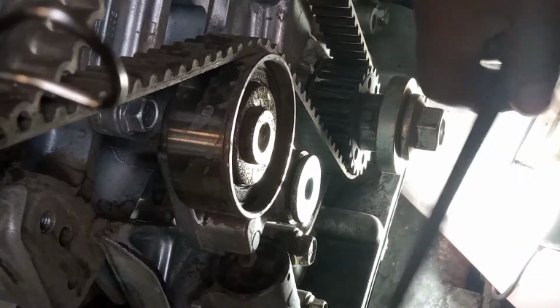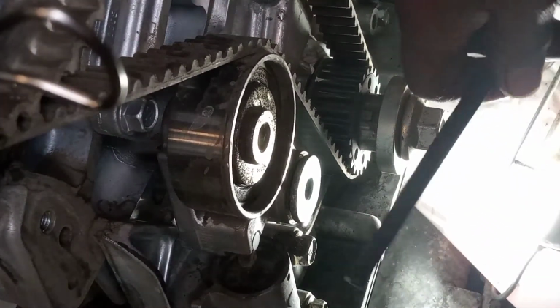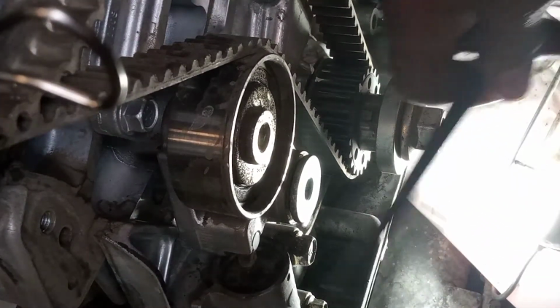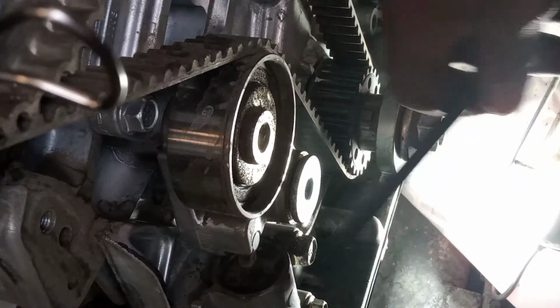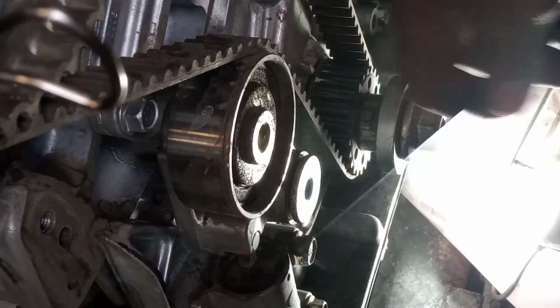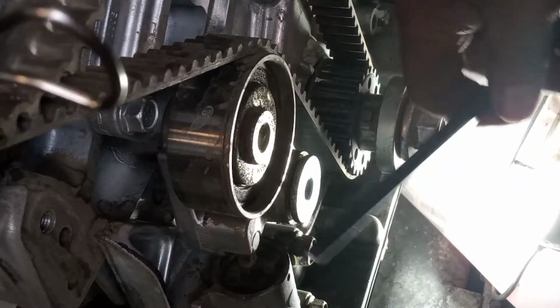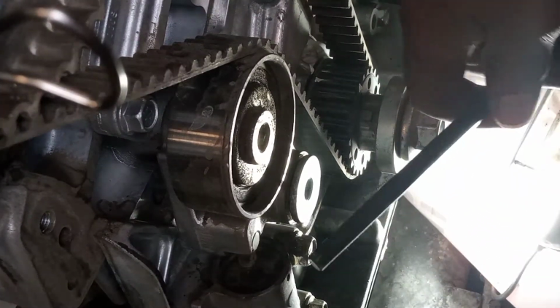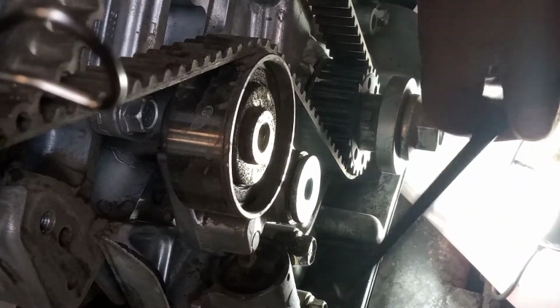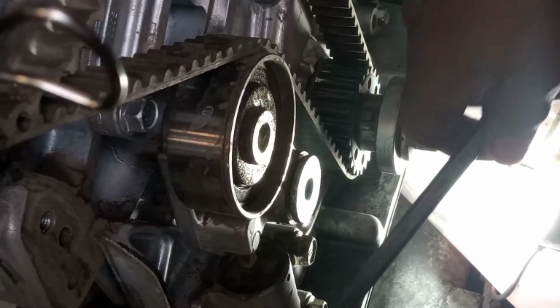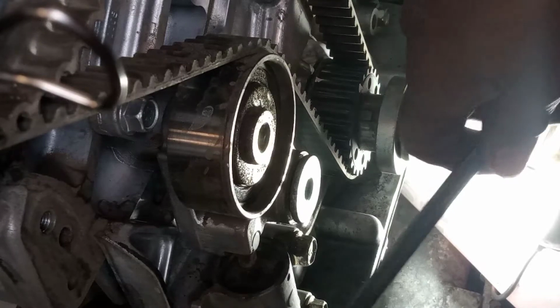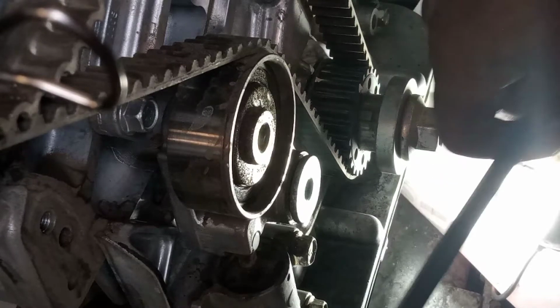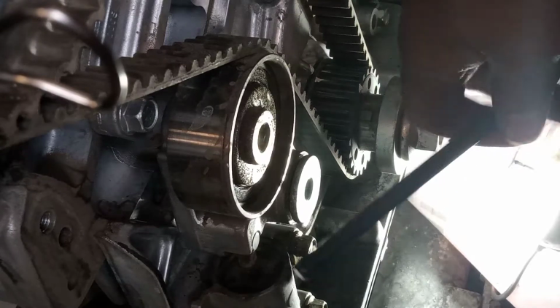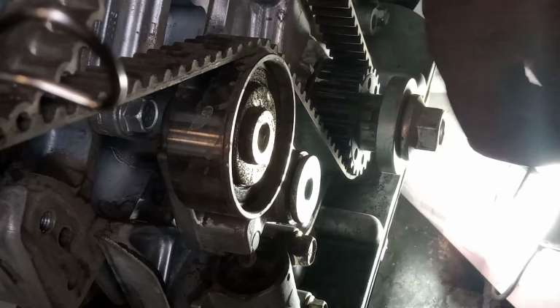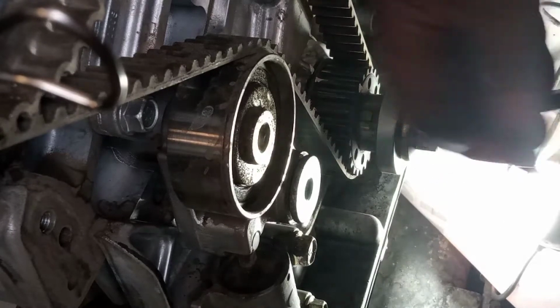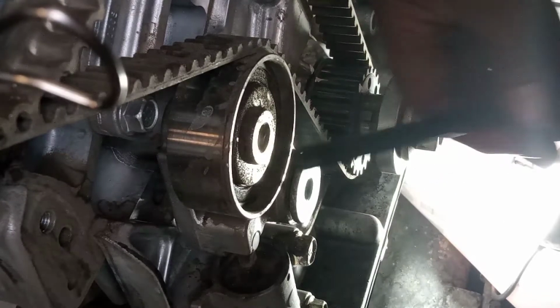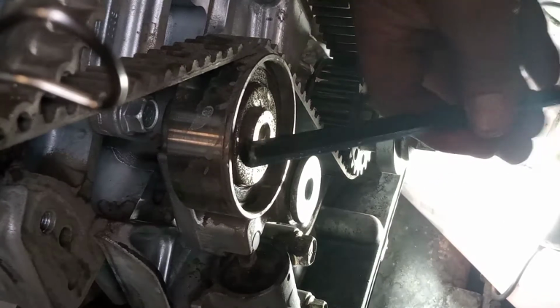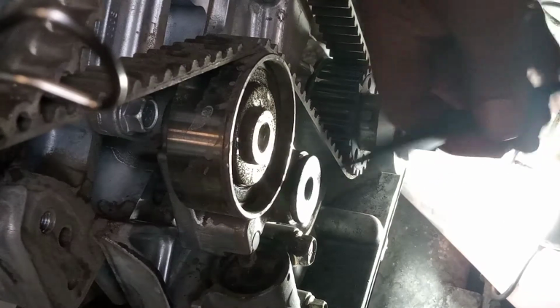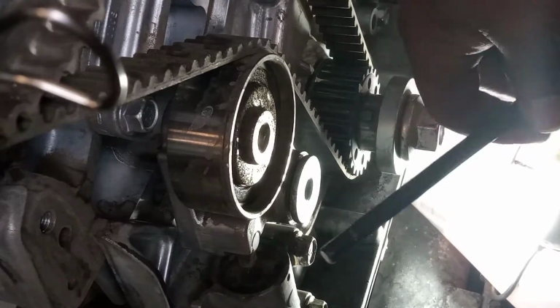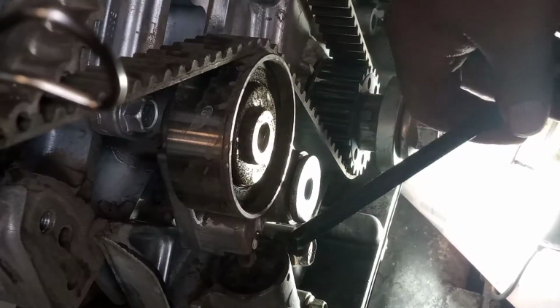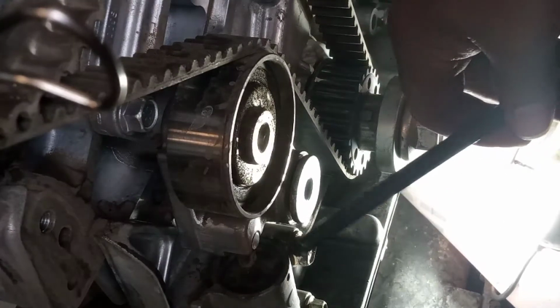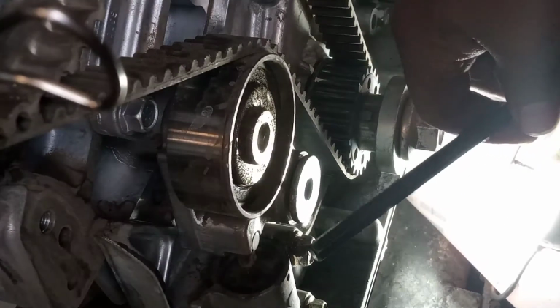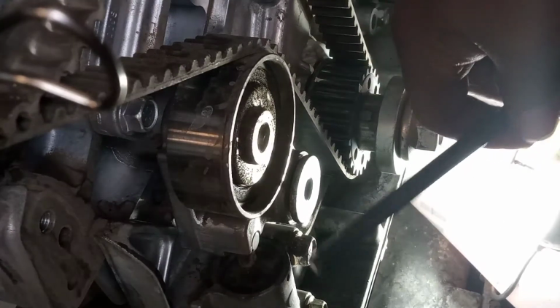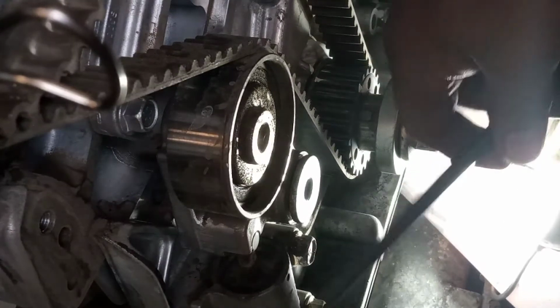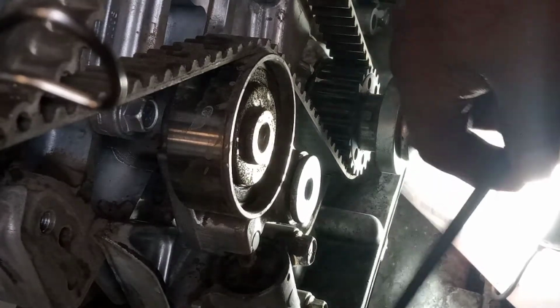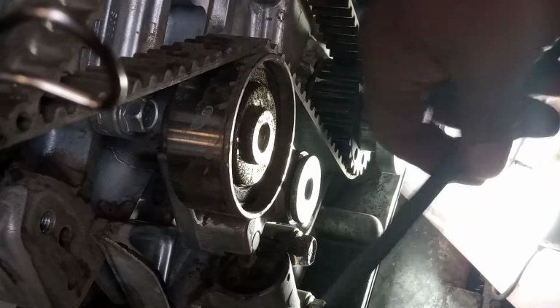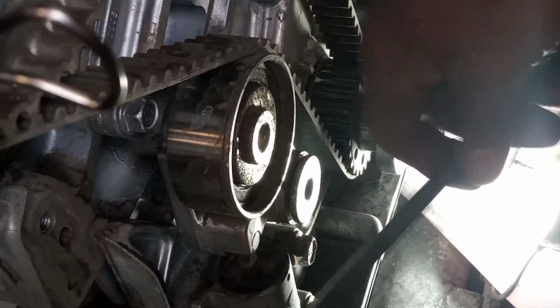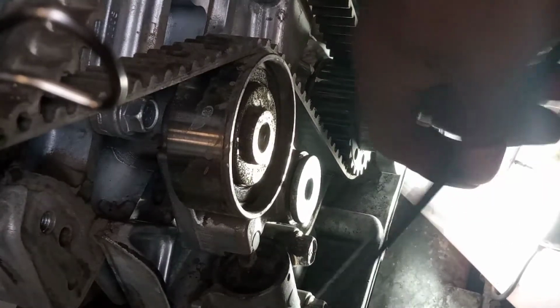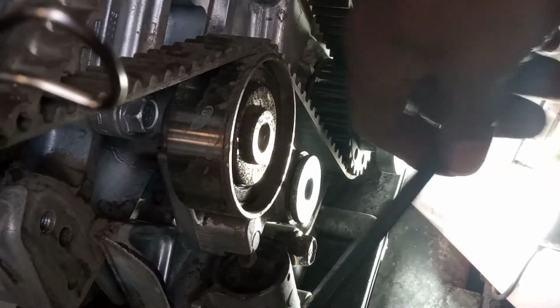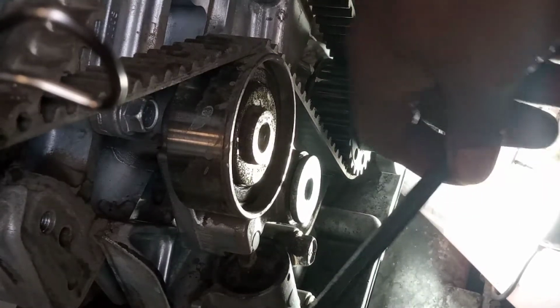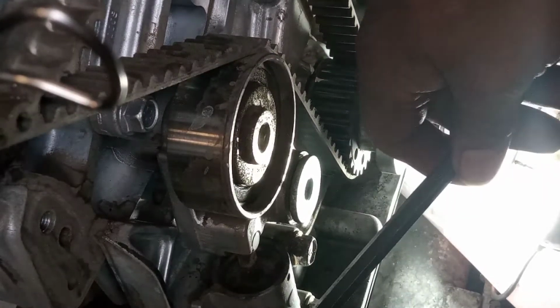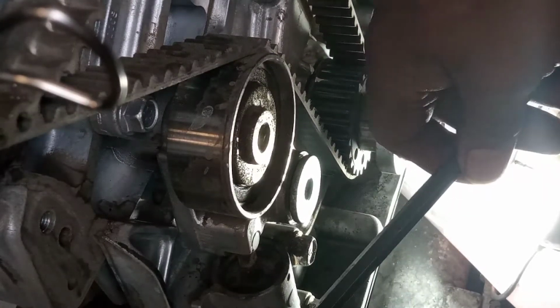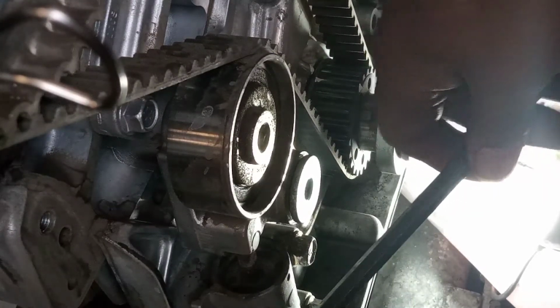This is the adjuster, this is the tensioner, and this is the adjuster.